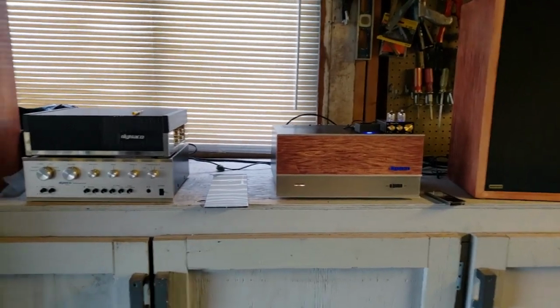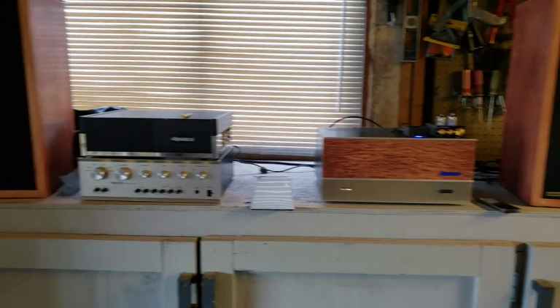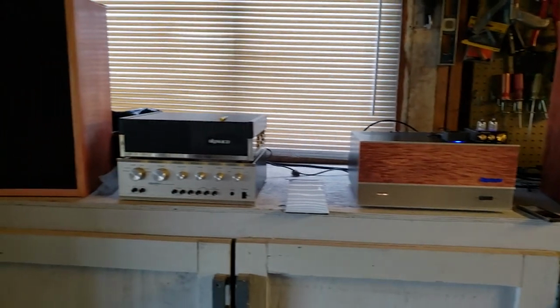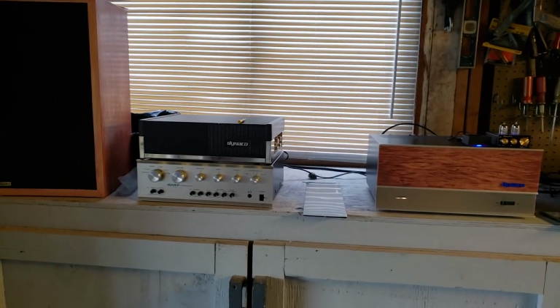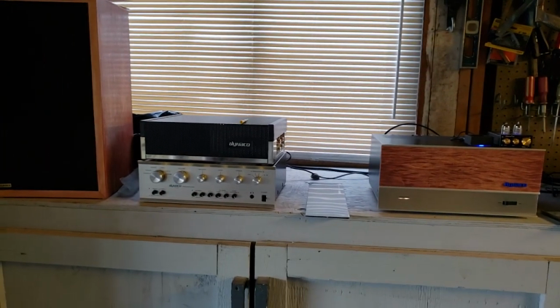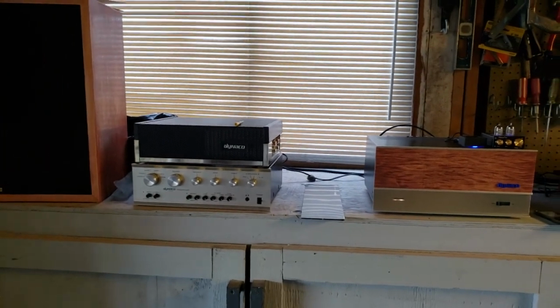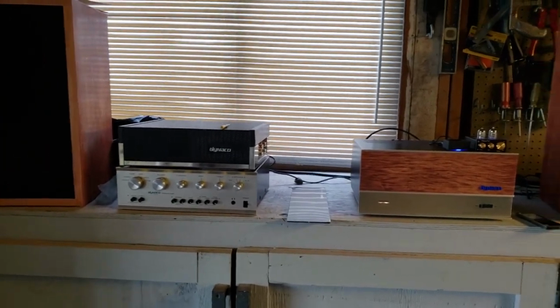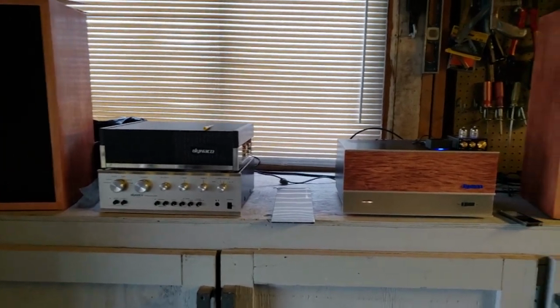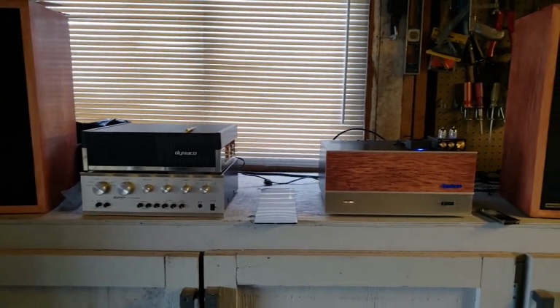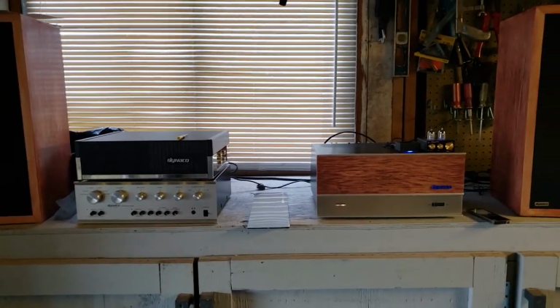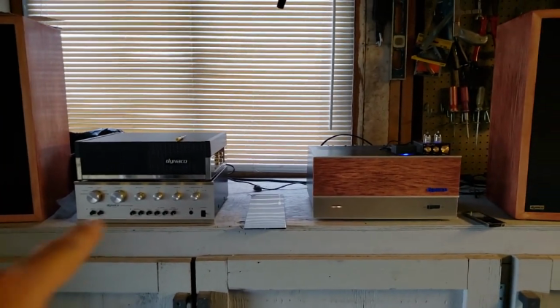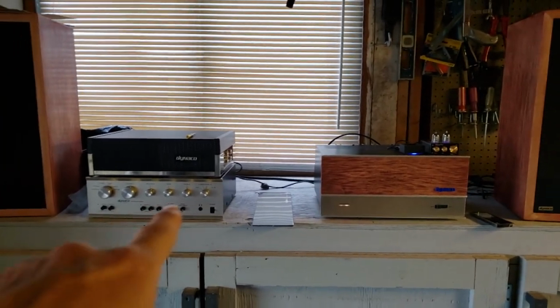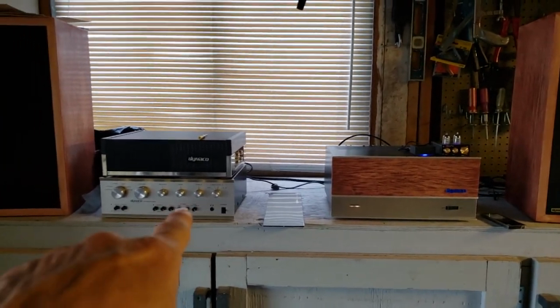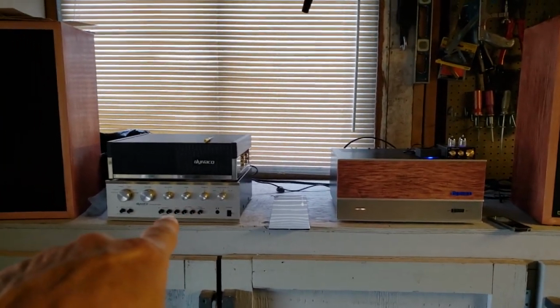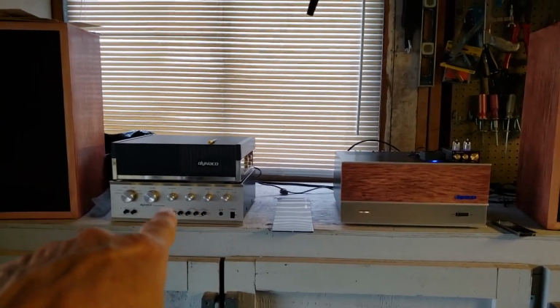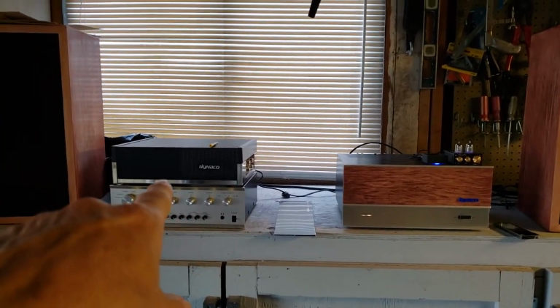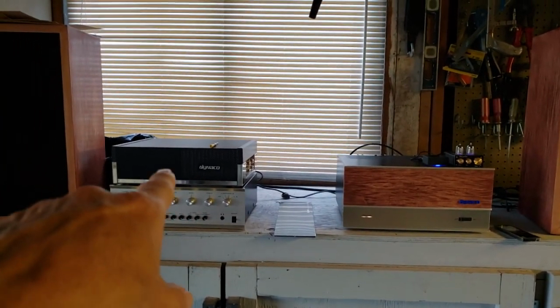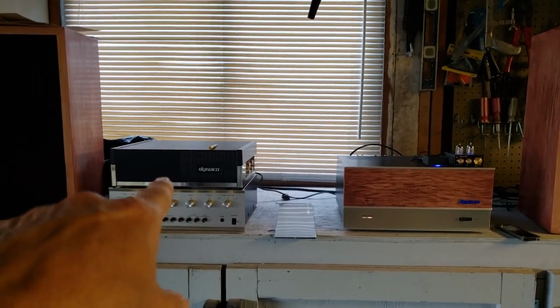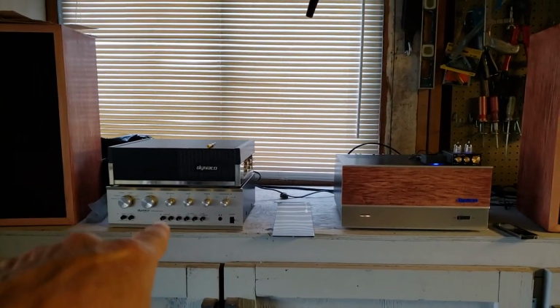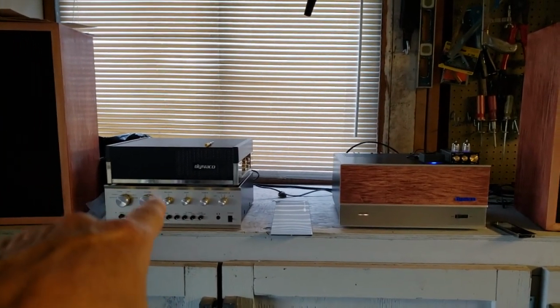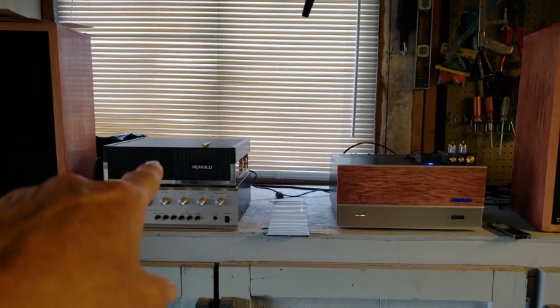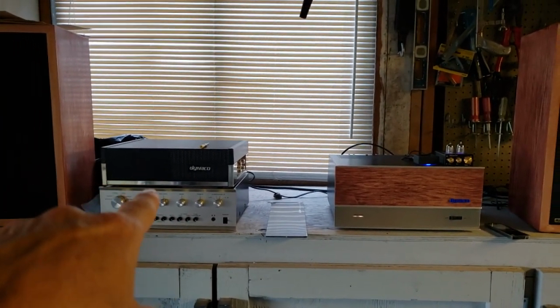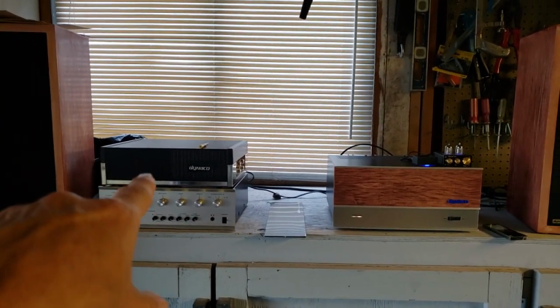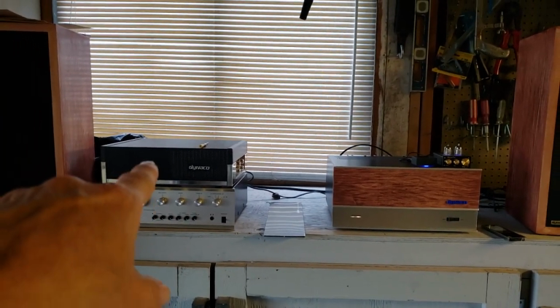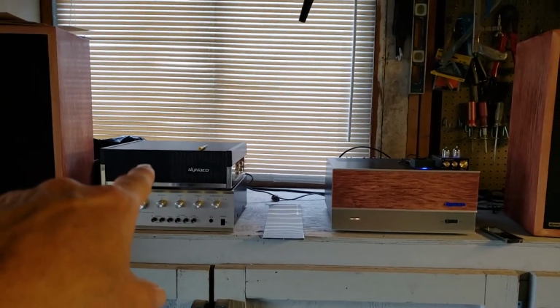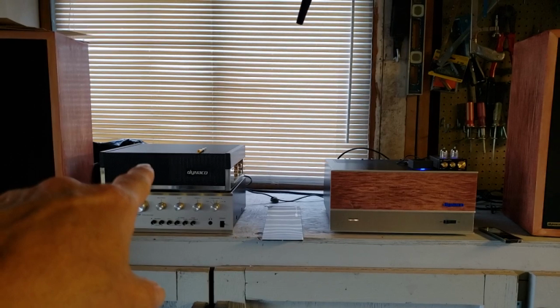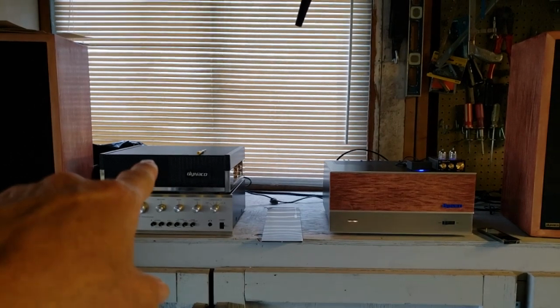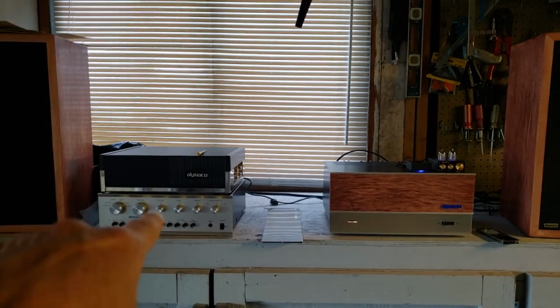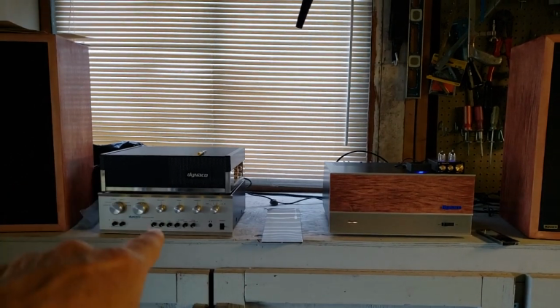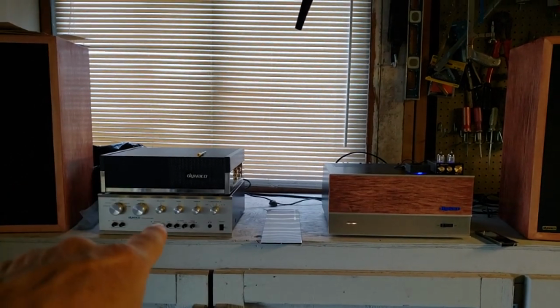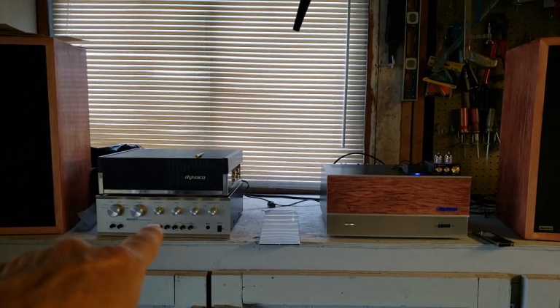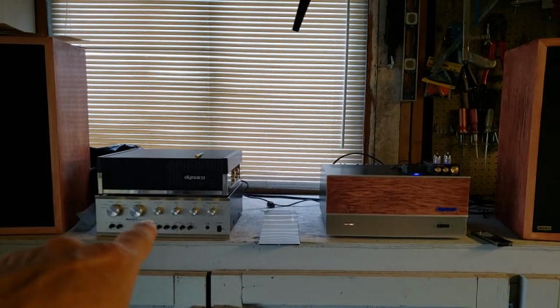And that's next to the 120 and the Pat 5 that you see right there. That one I rebuilt; that one's waiting.